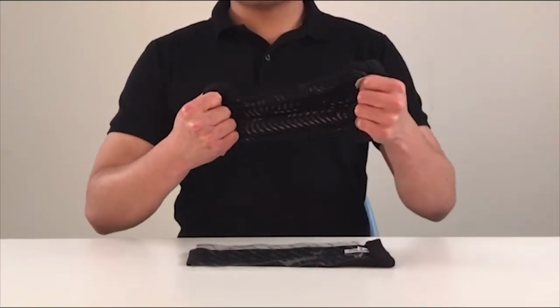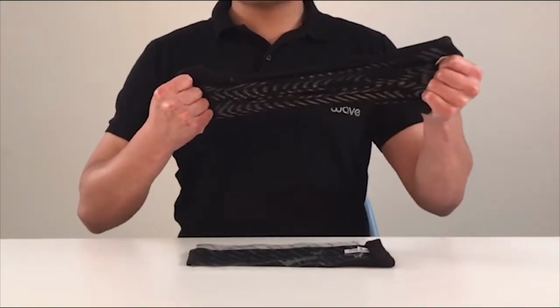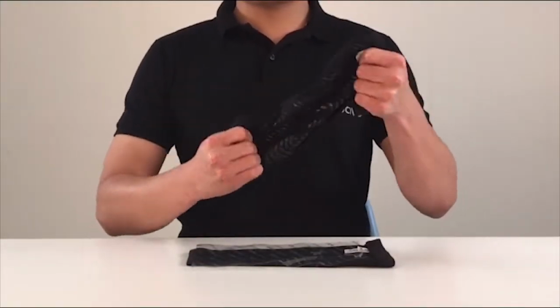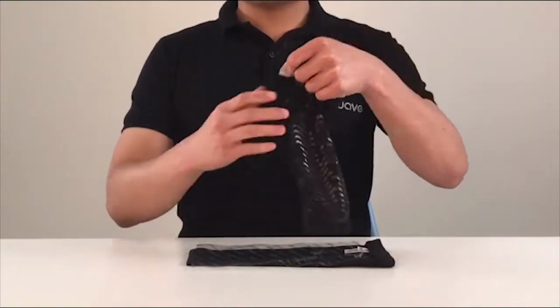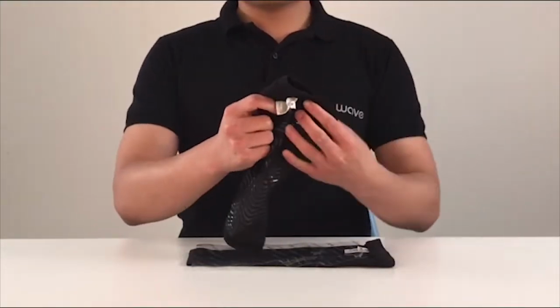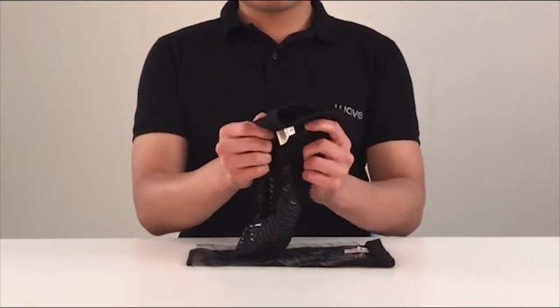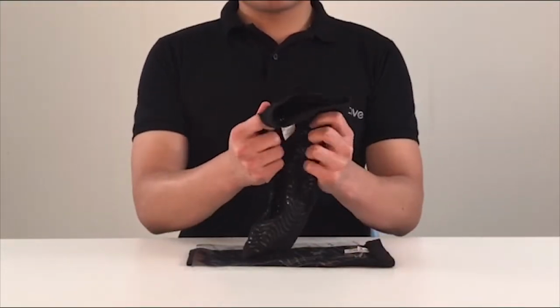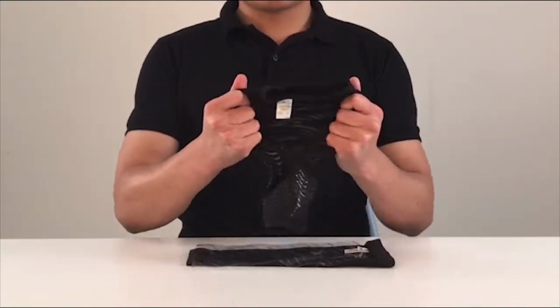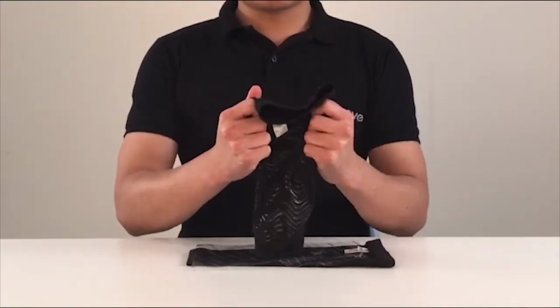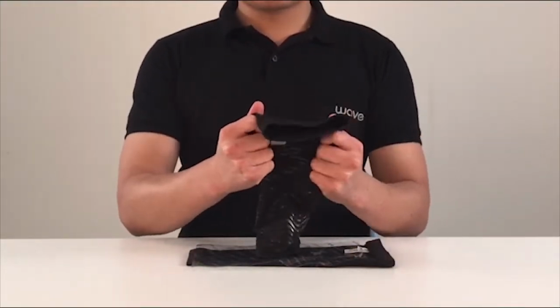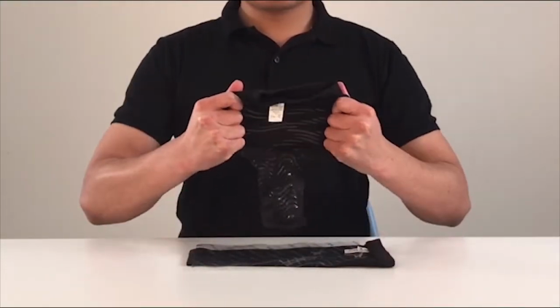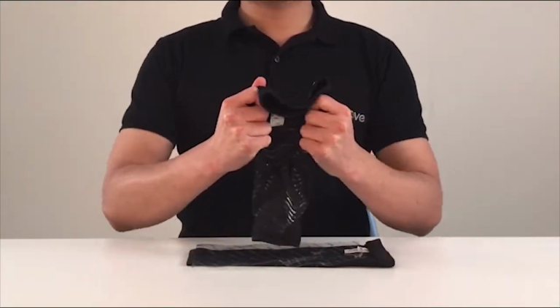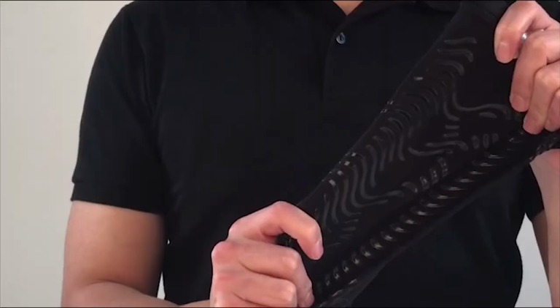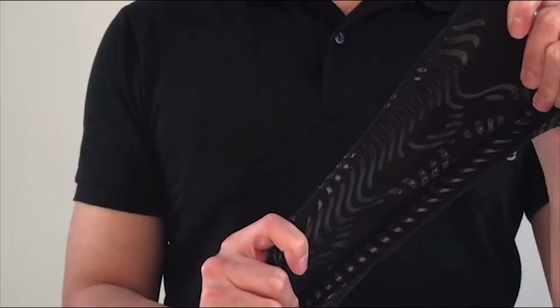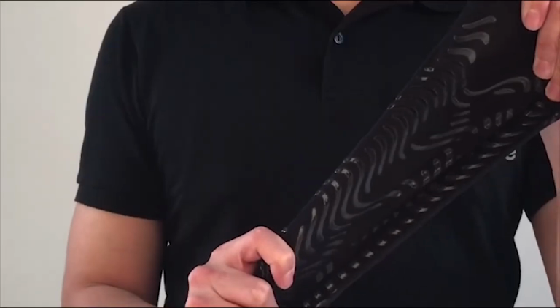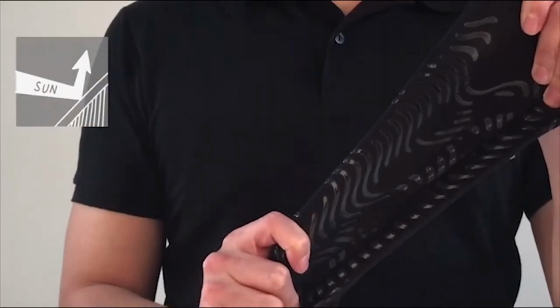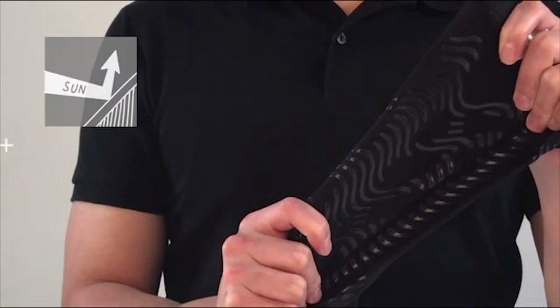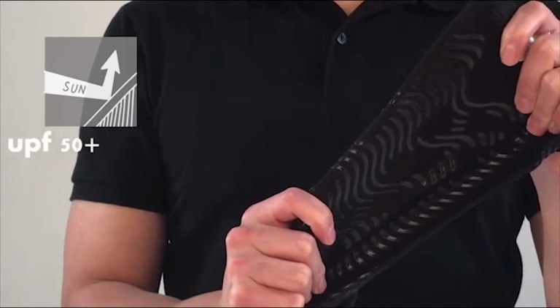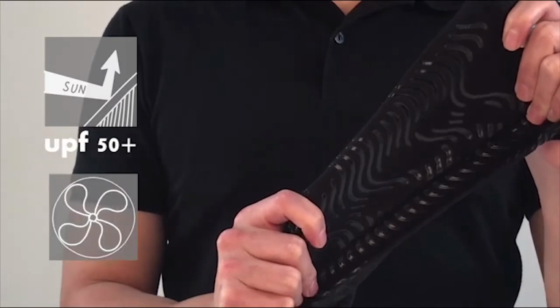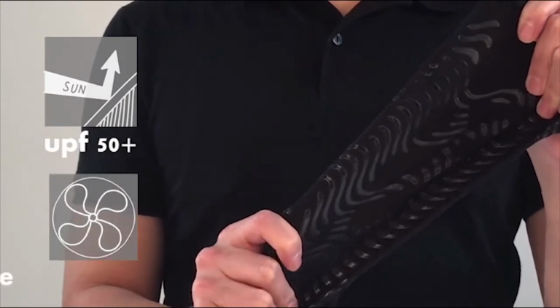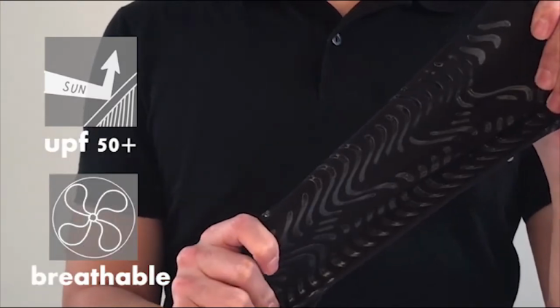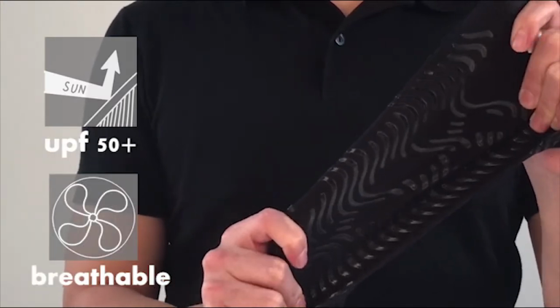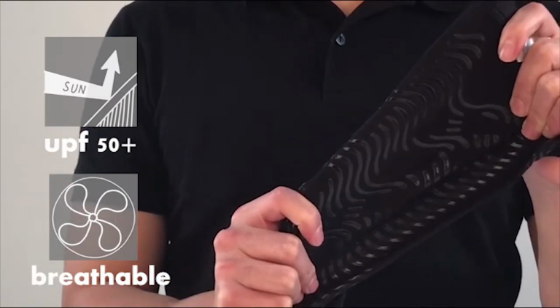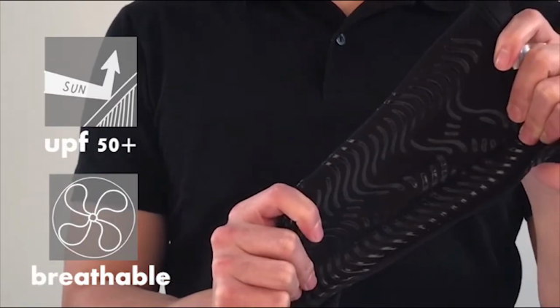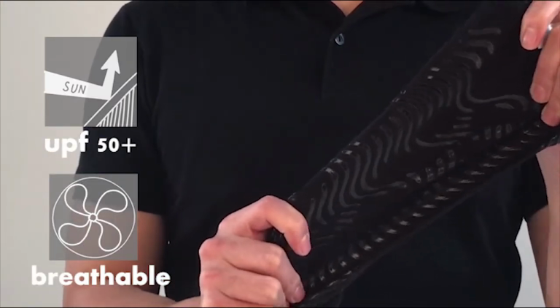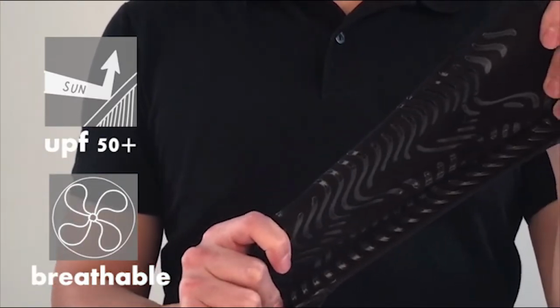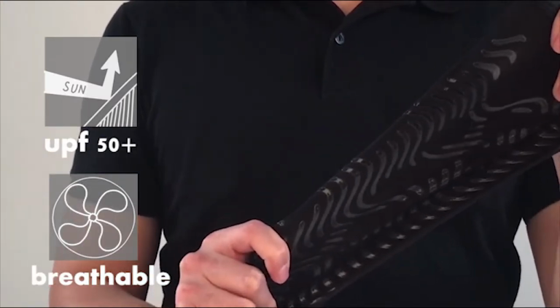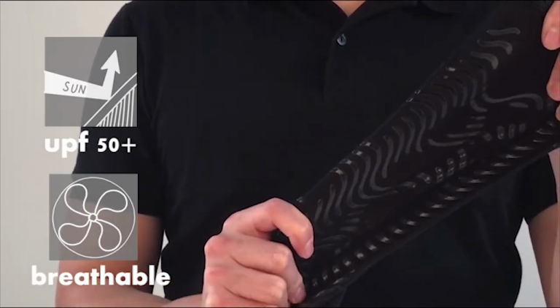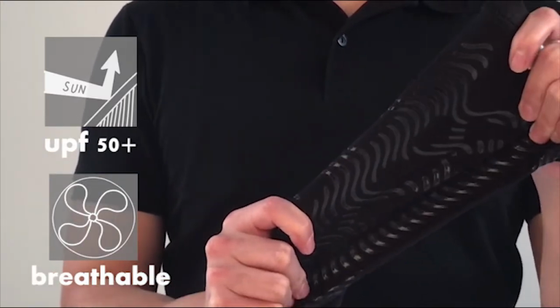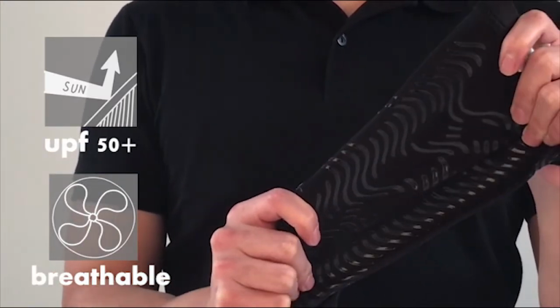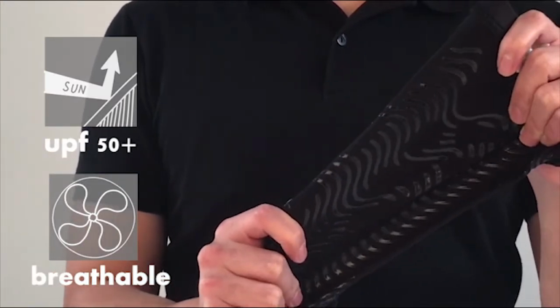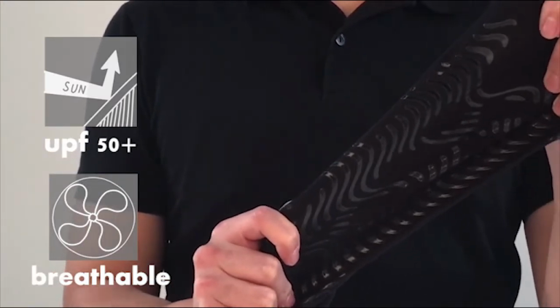The fabric has 99% UV protection and there's a four-way stretch — breathable, wicking, soft and comfortable.